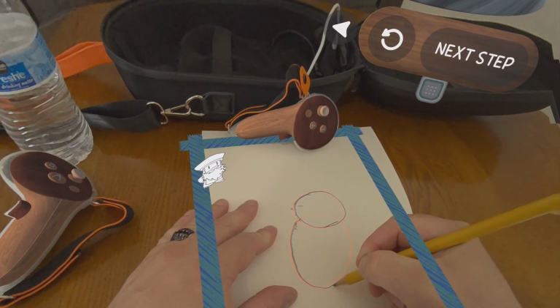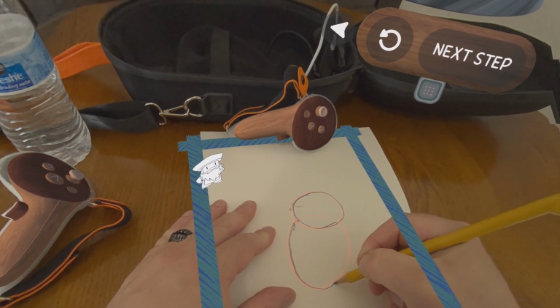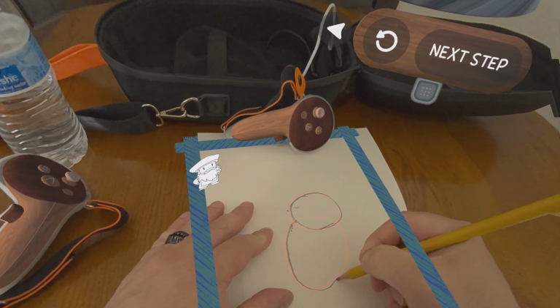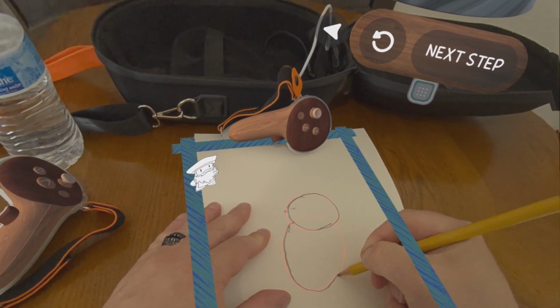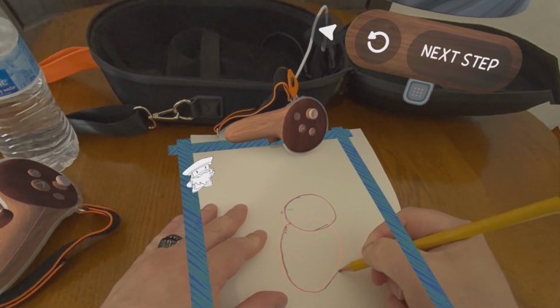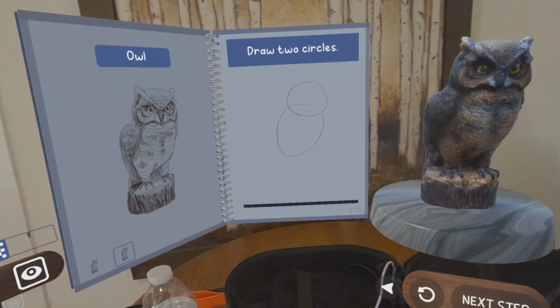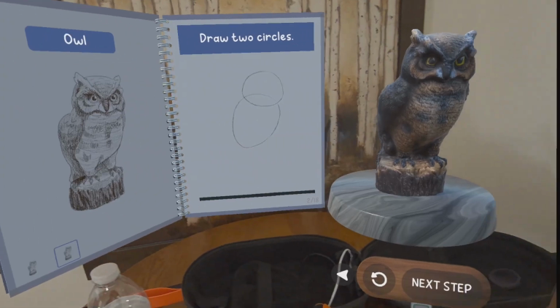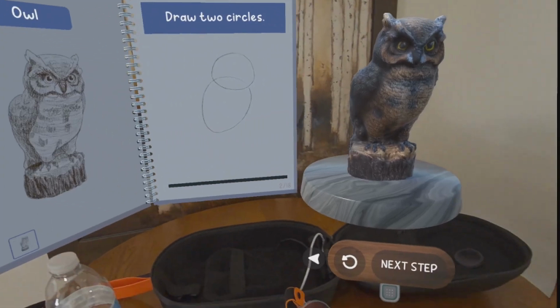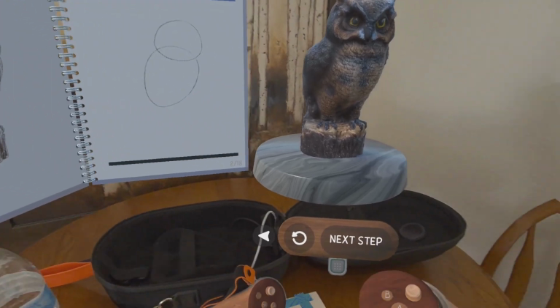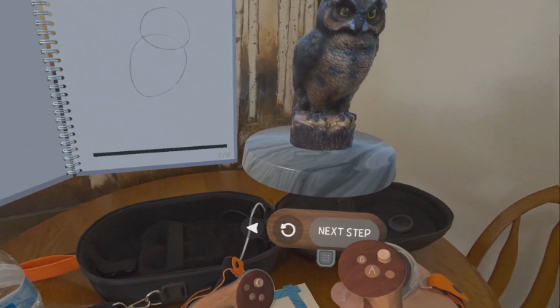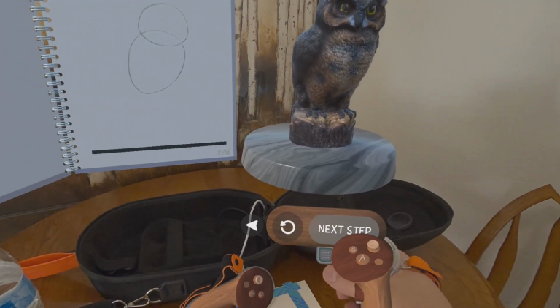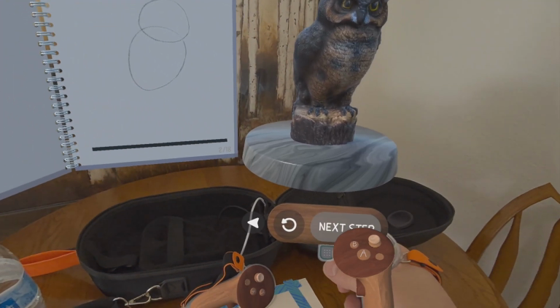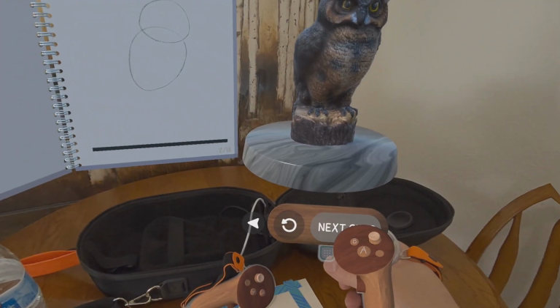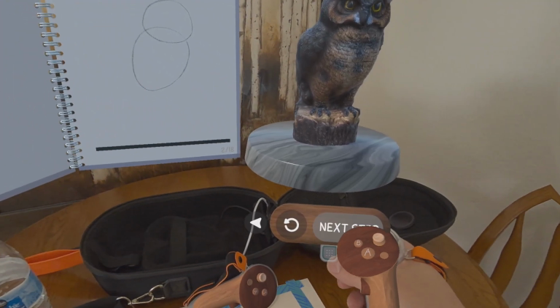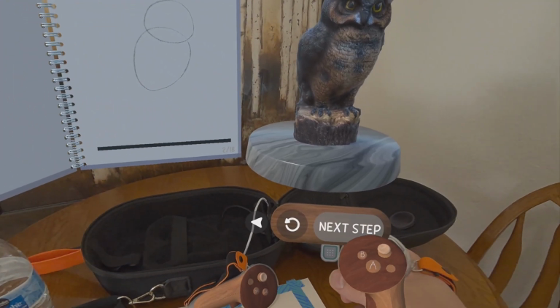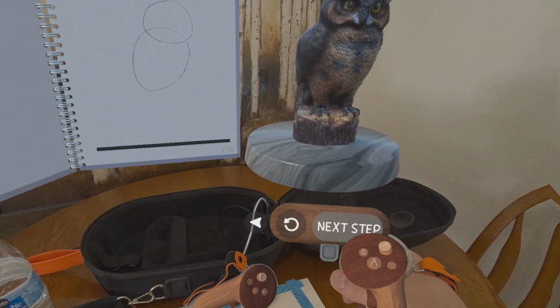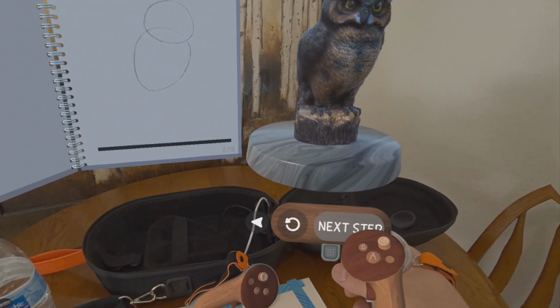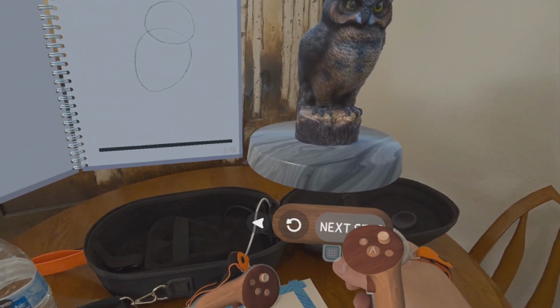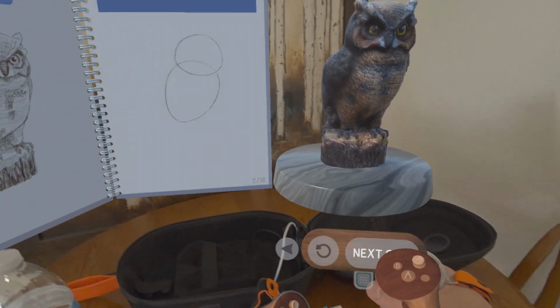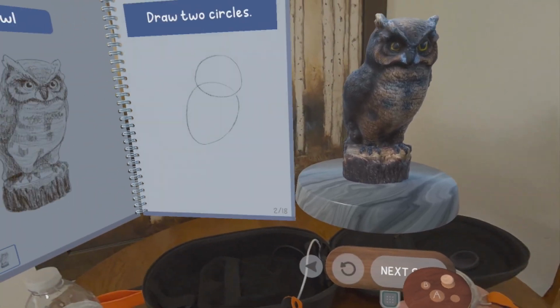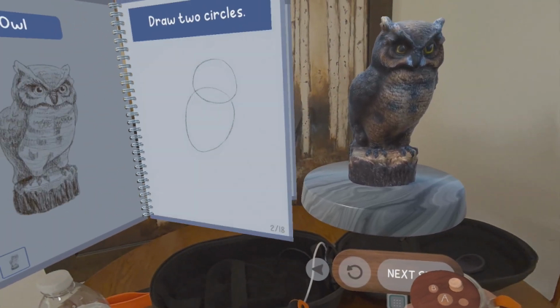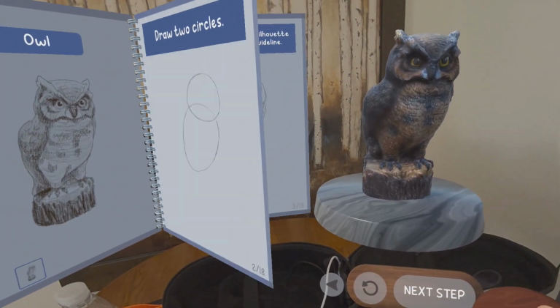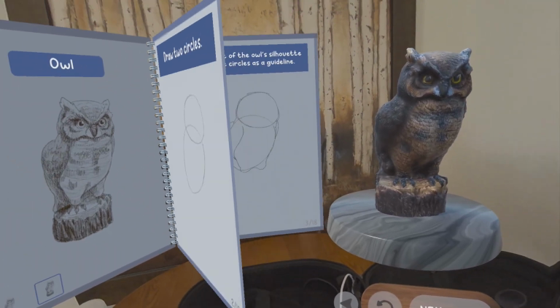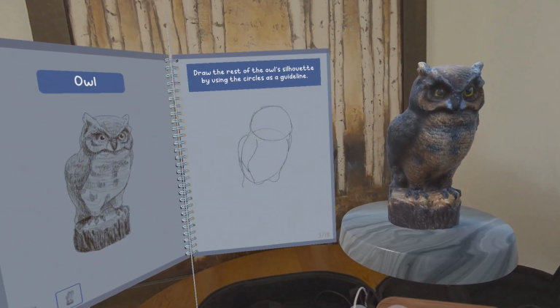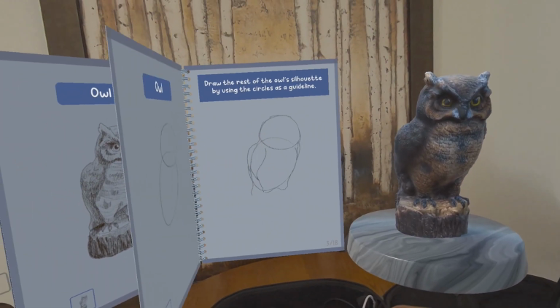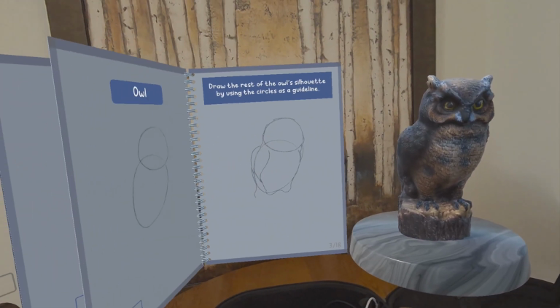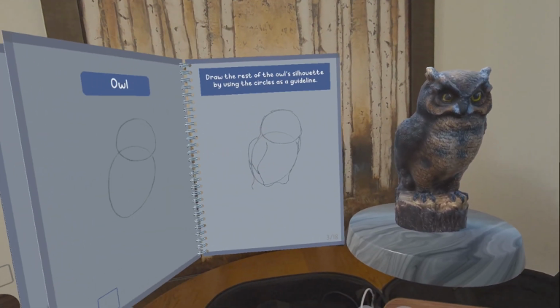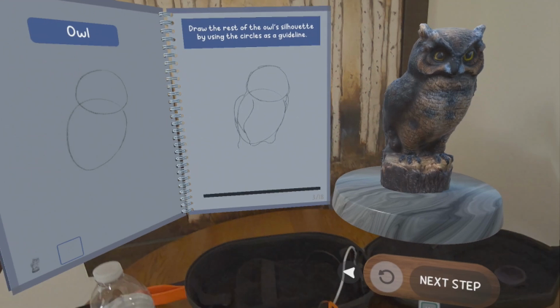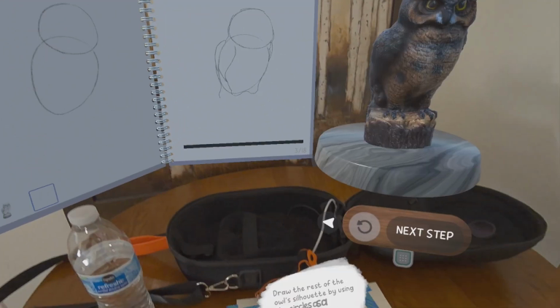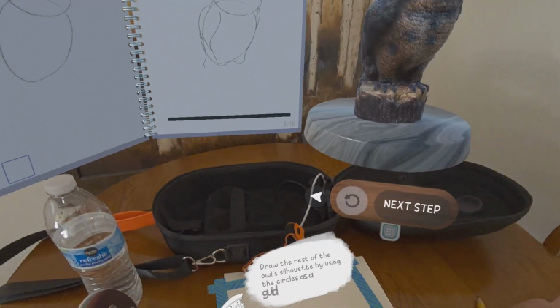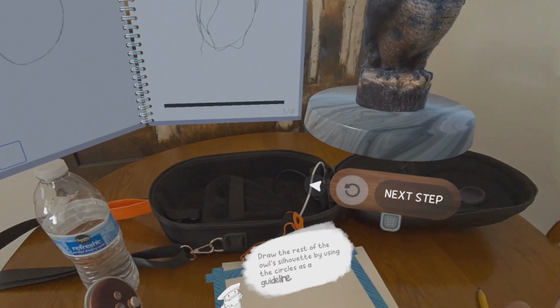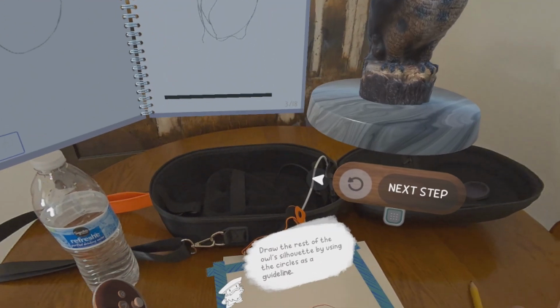Some of the pictures actually place an AR item for you to look at while you work, such as an apple or an owl statue.